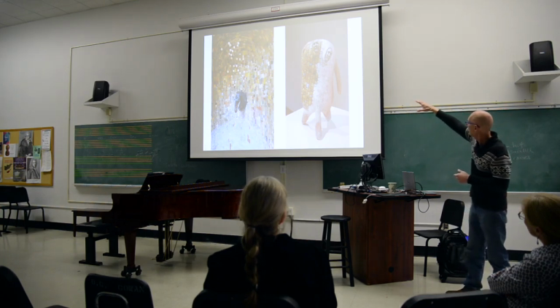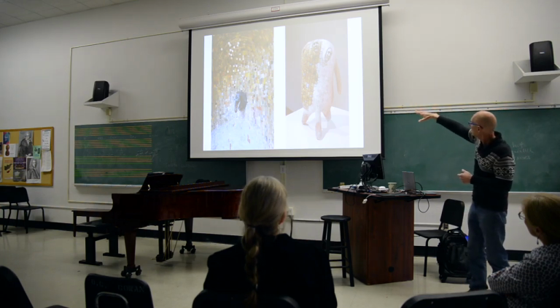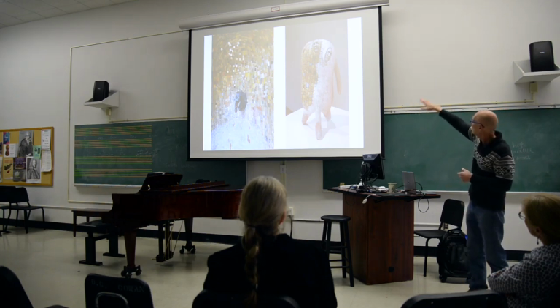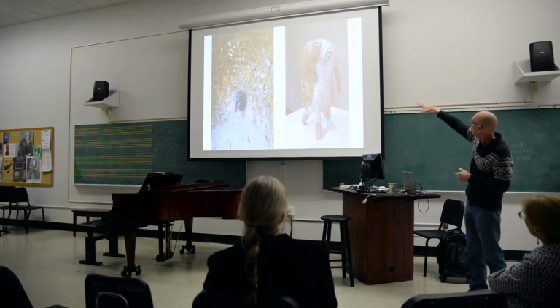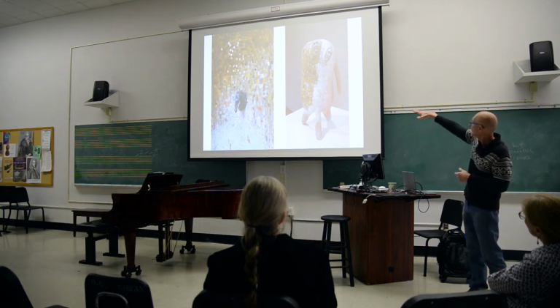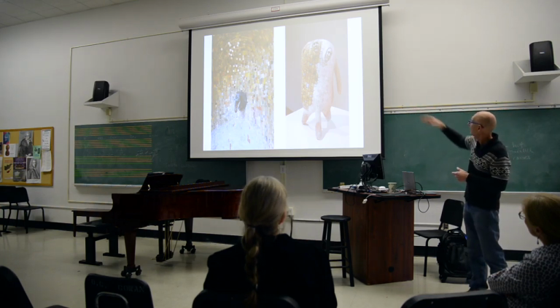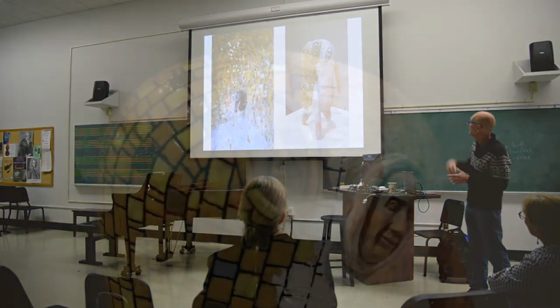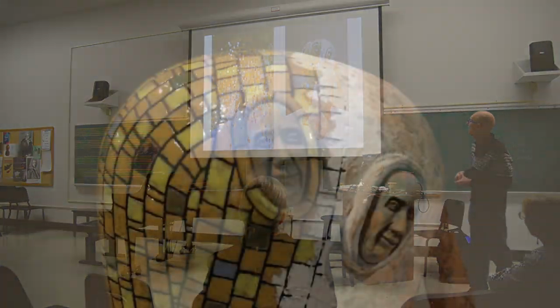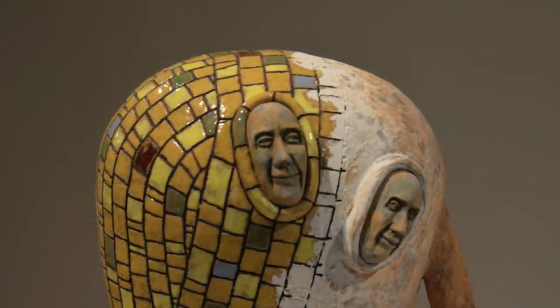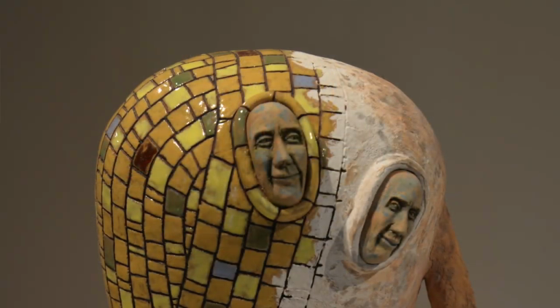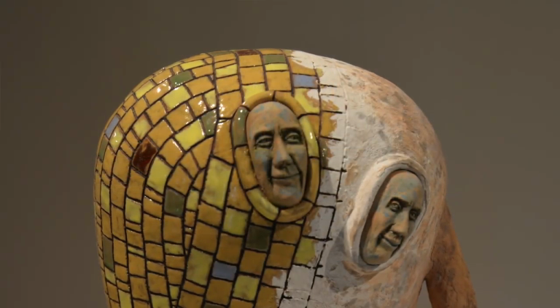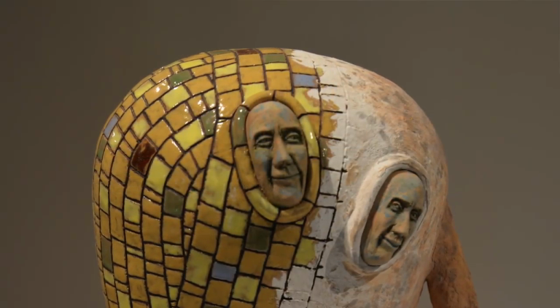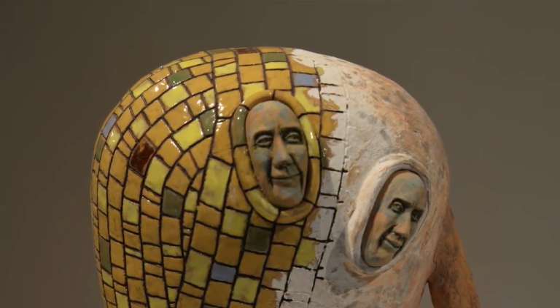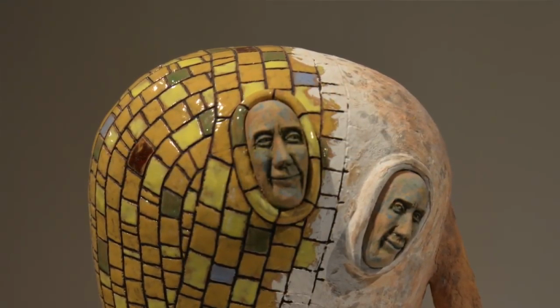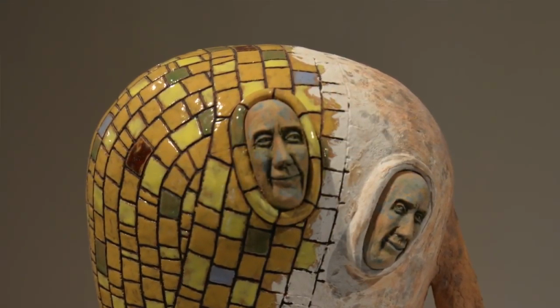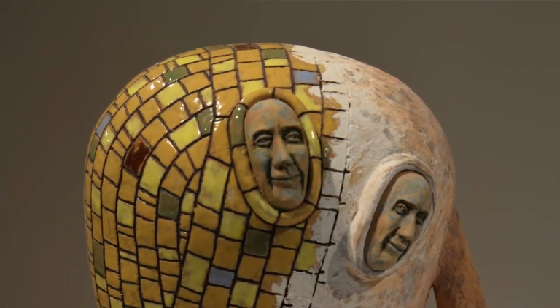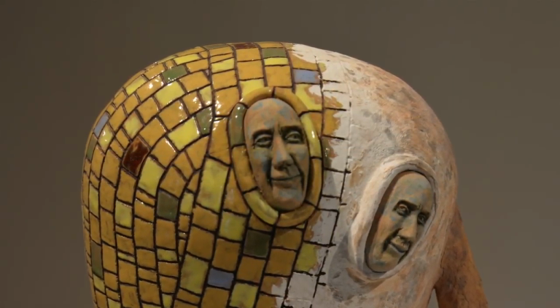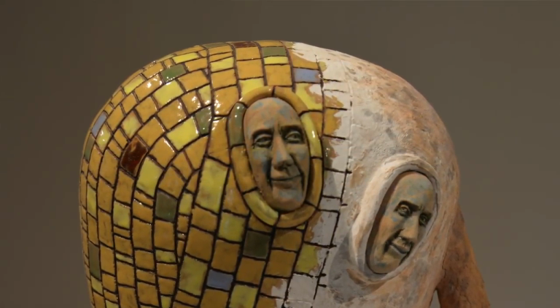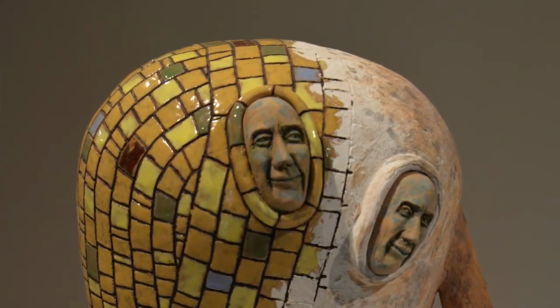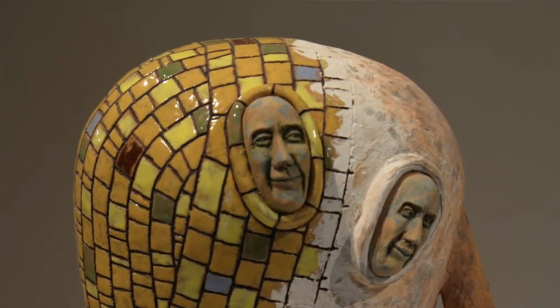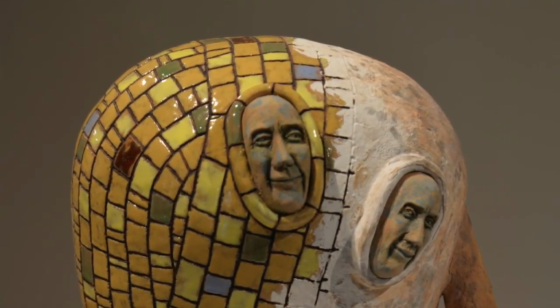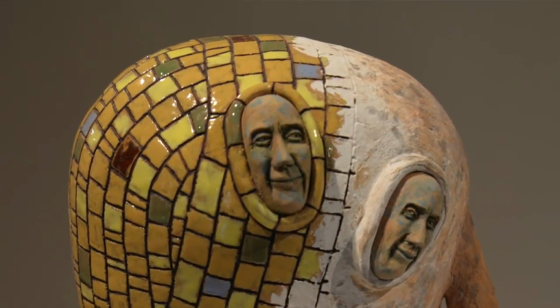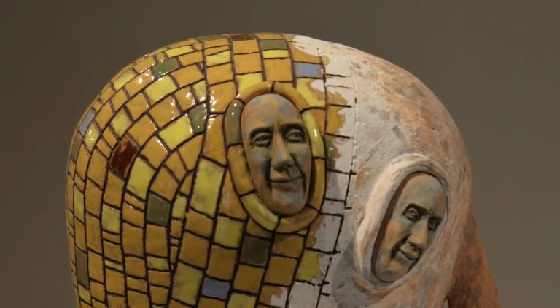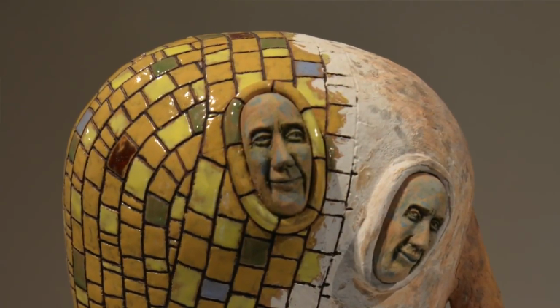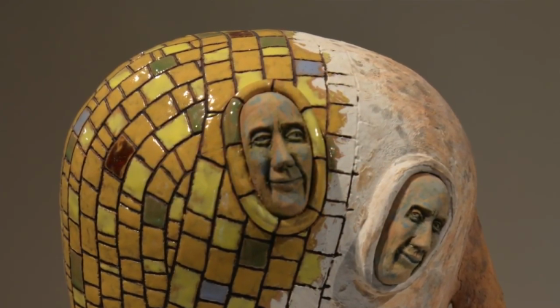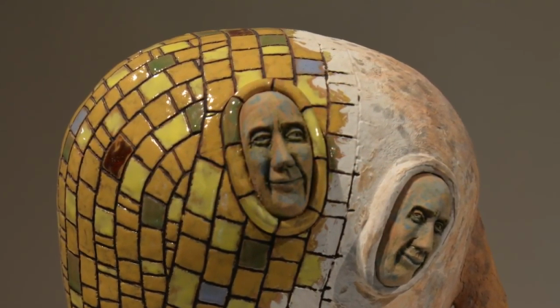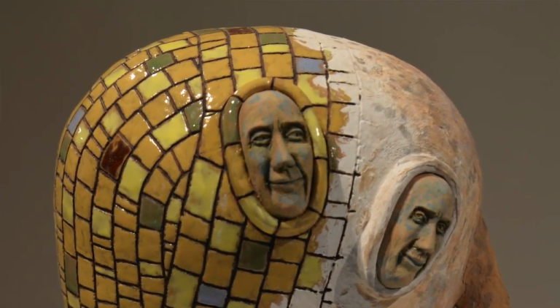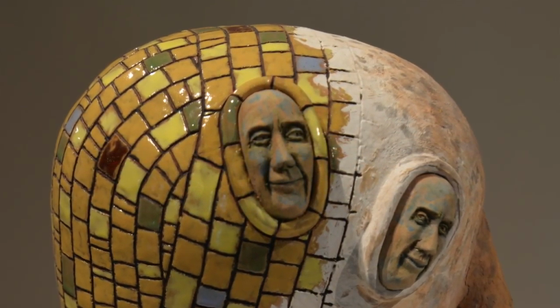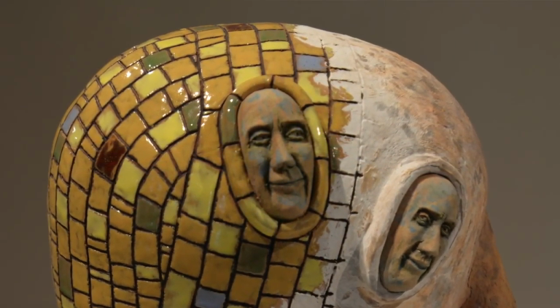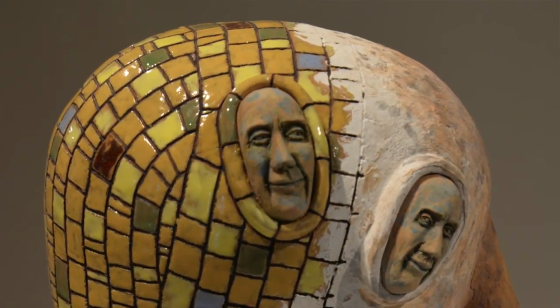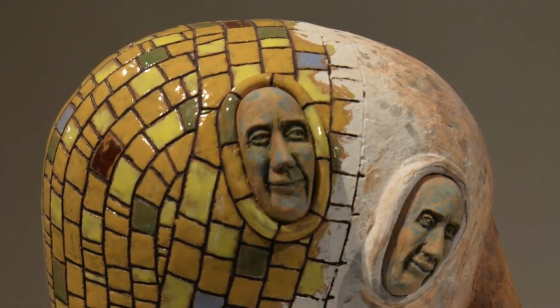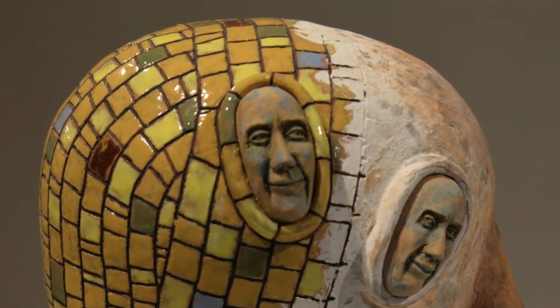This piece is about 18 inches tall, in response to the piece on the left.